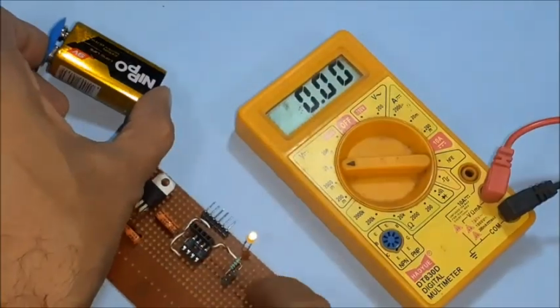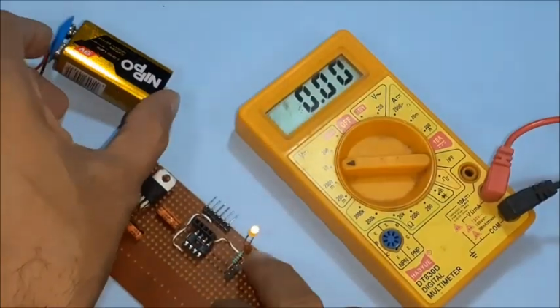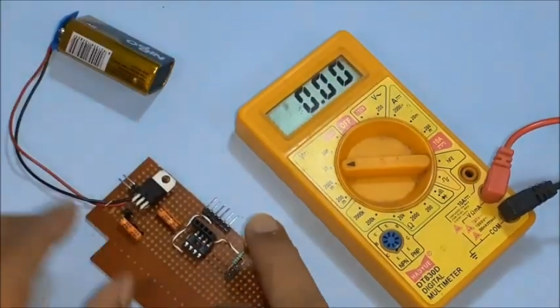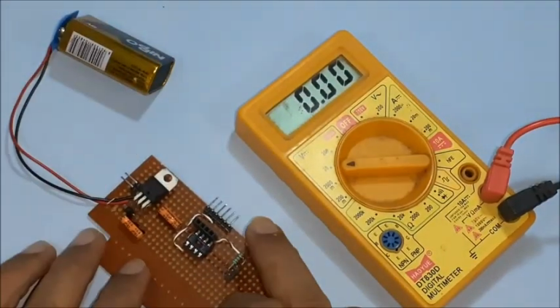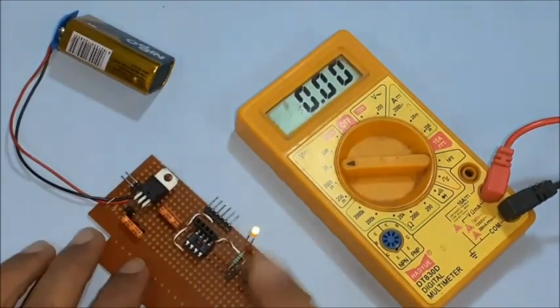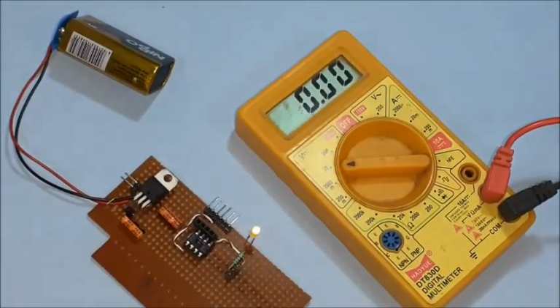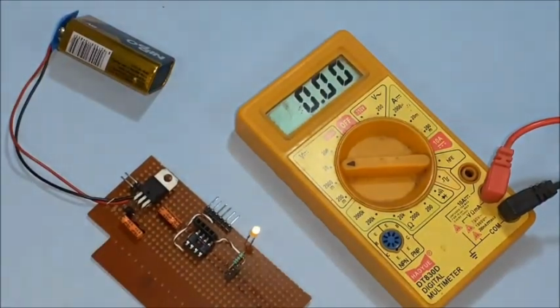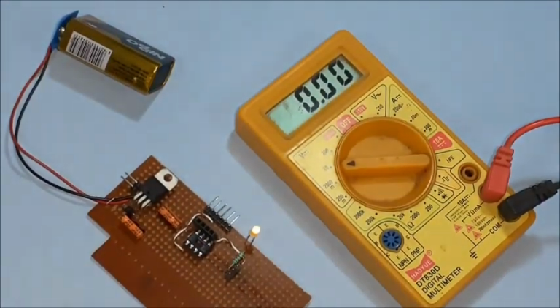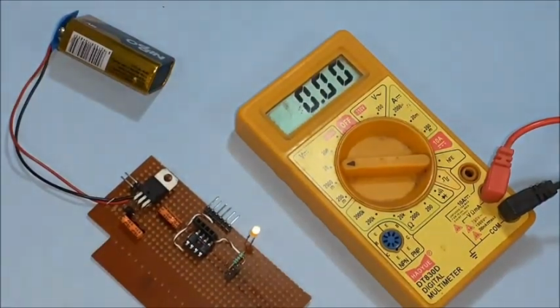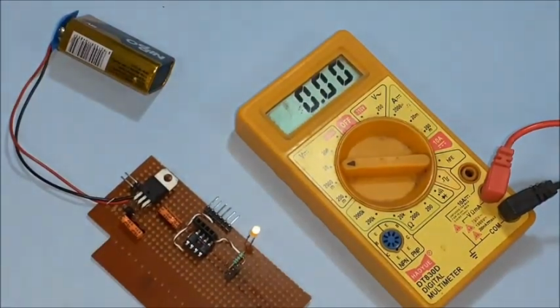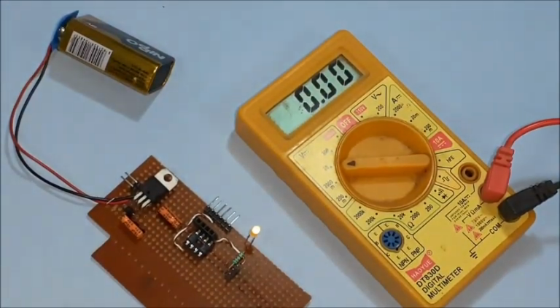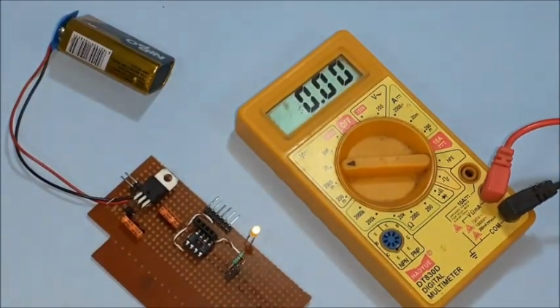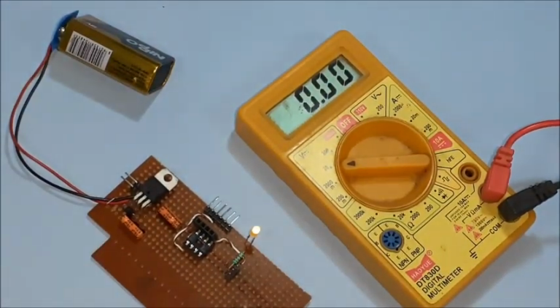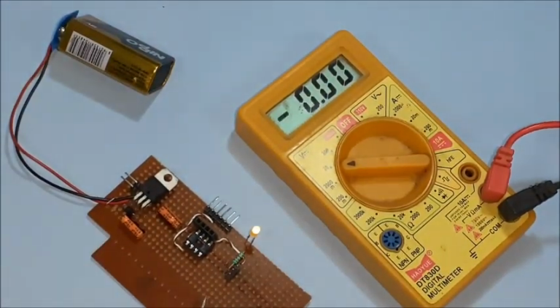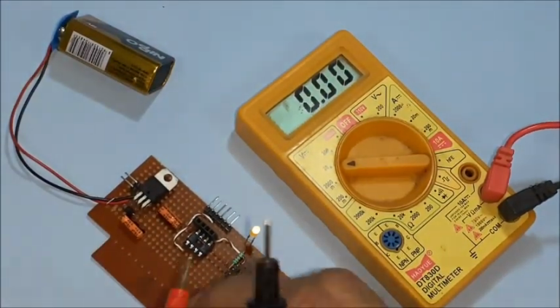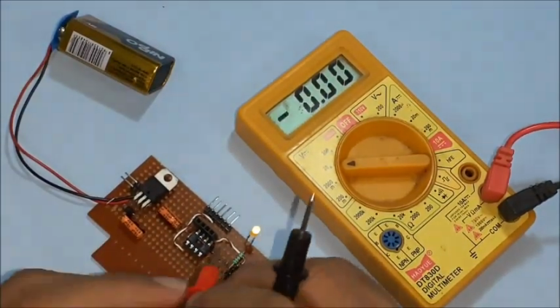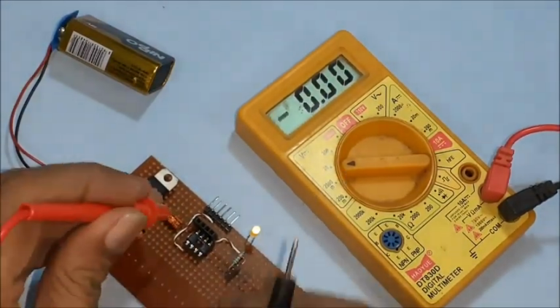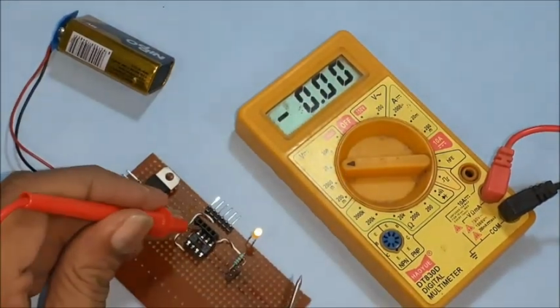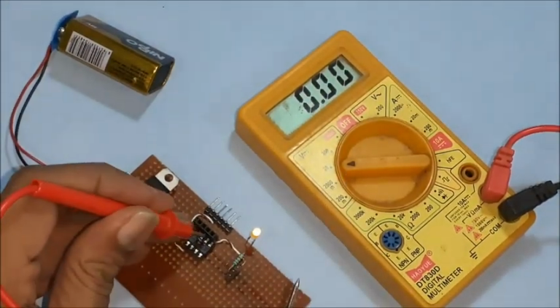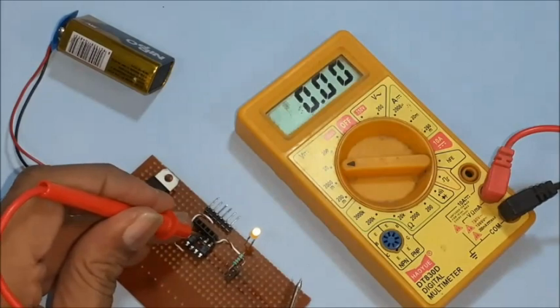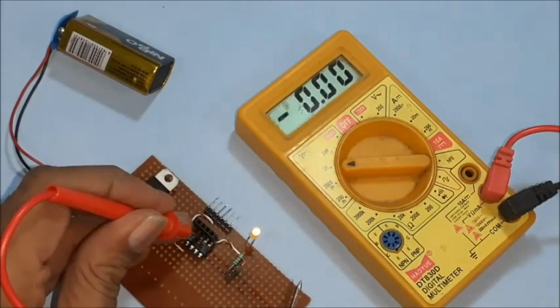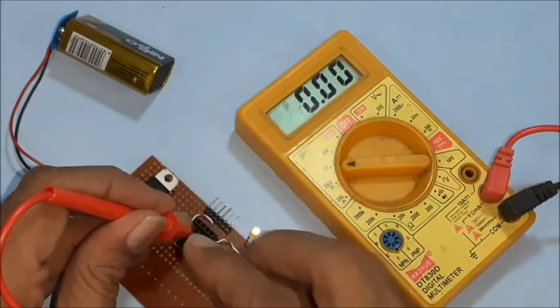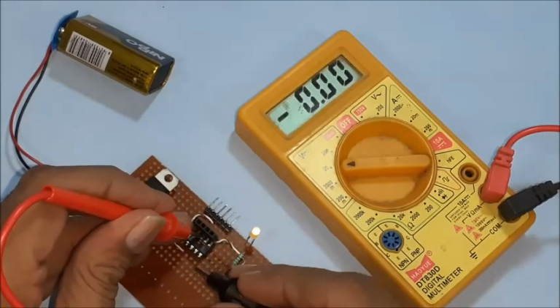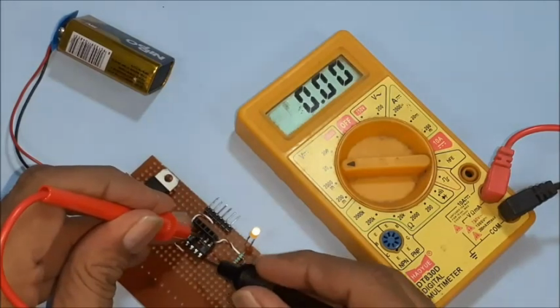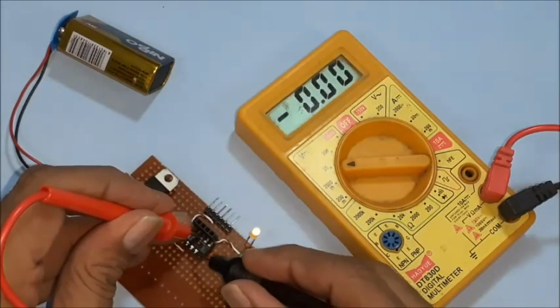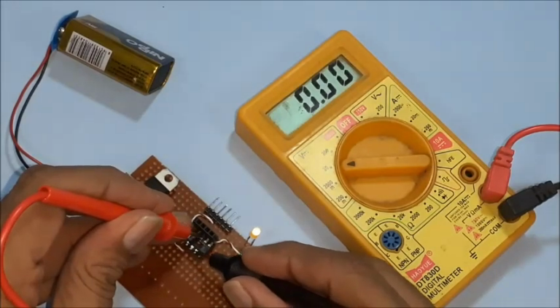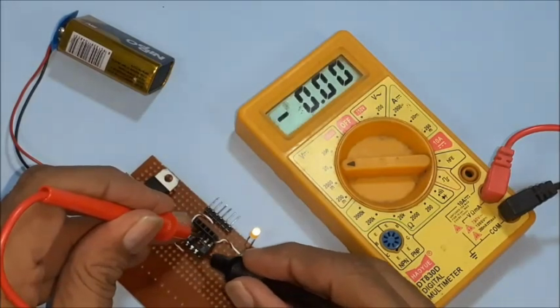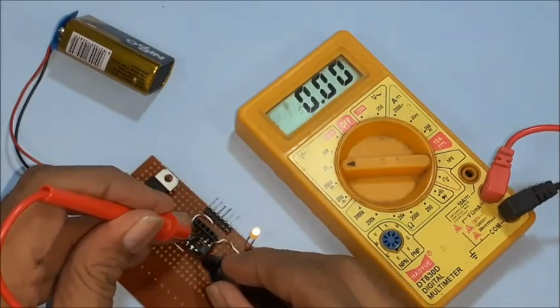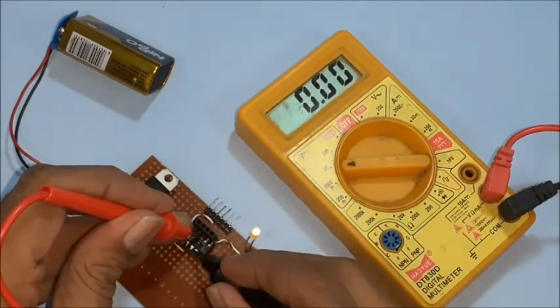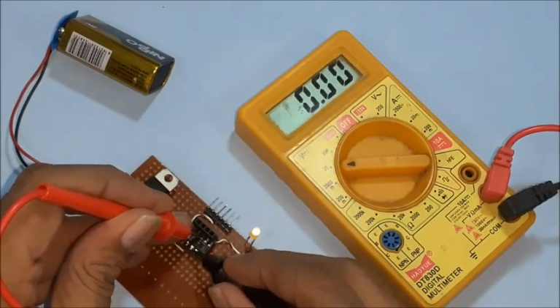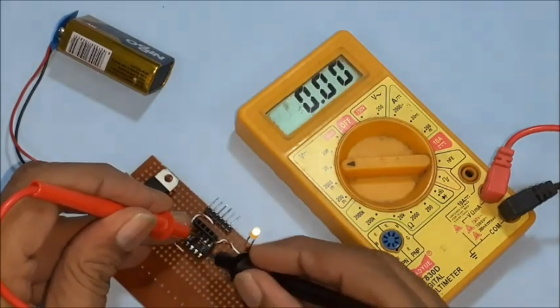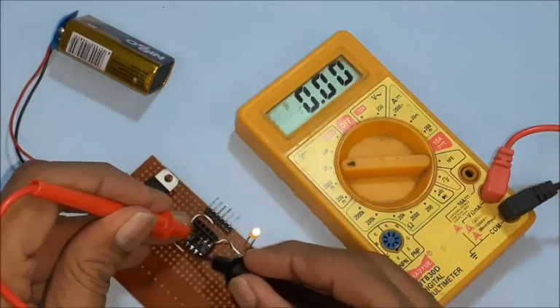Connect a 9-volt battery and check for 5 volts across pin numbers 4, 8, and other related pins.